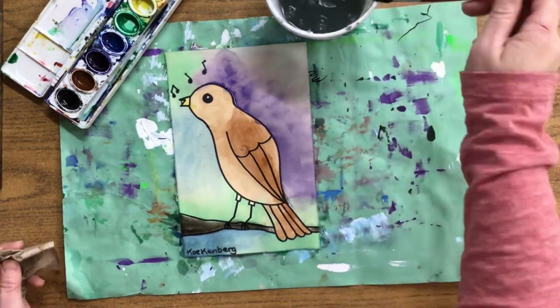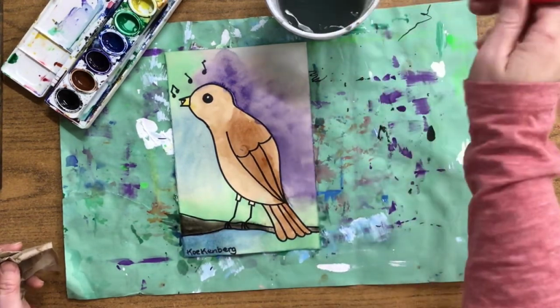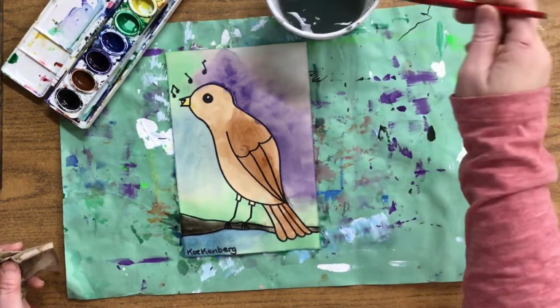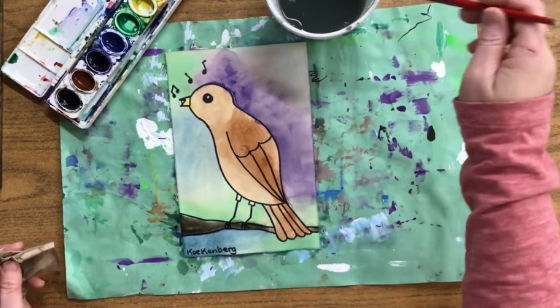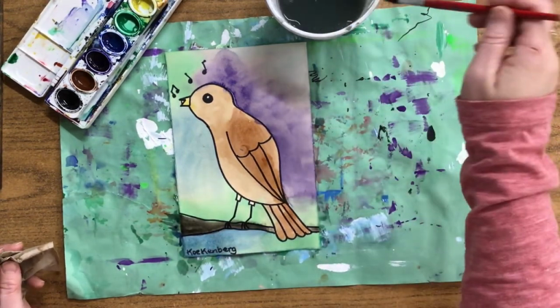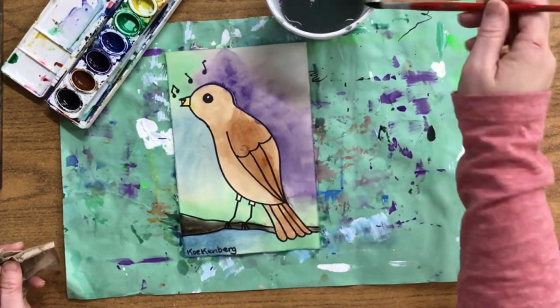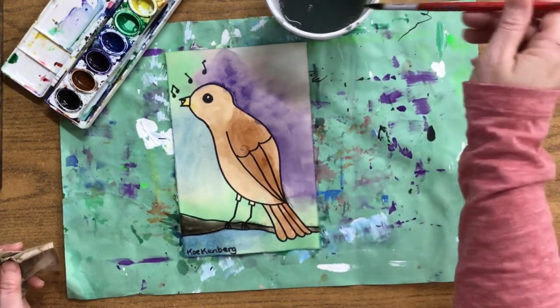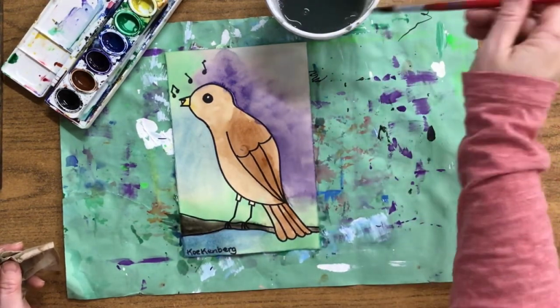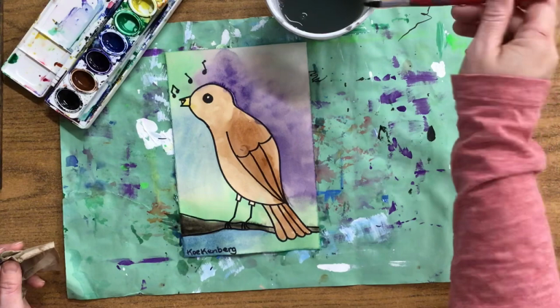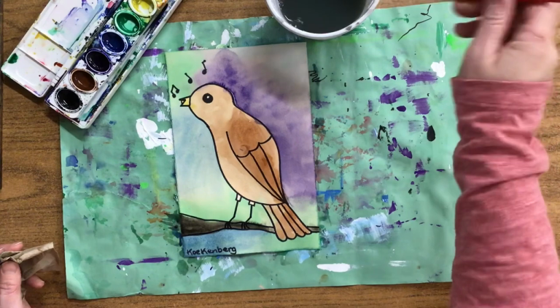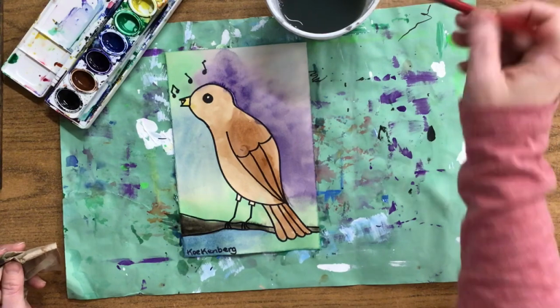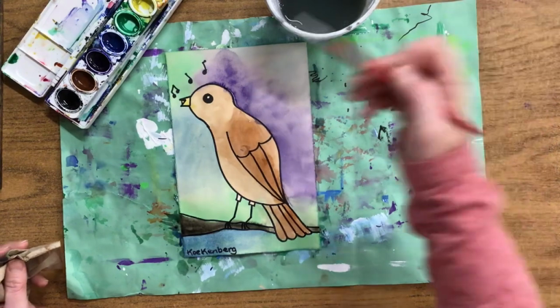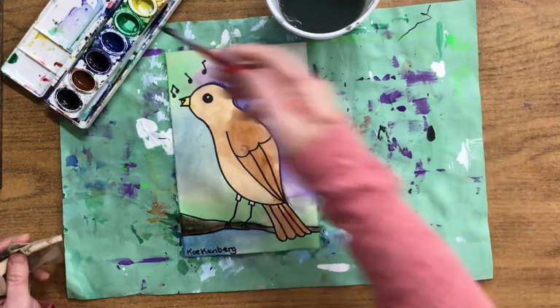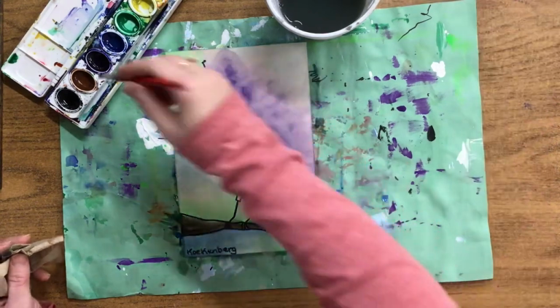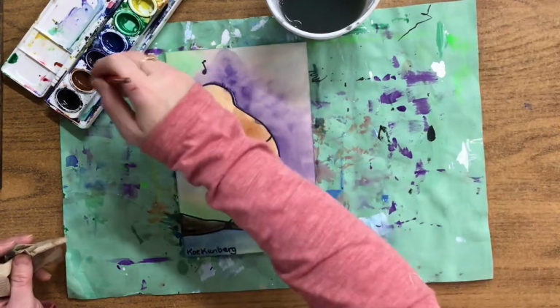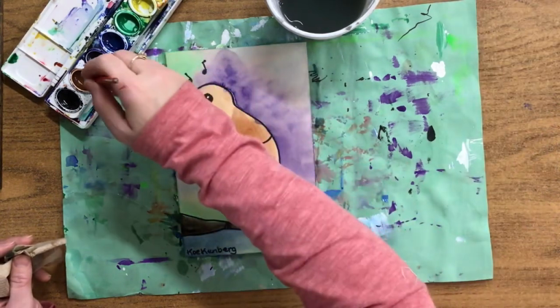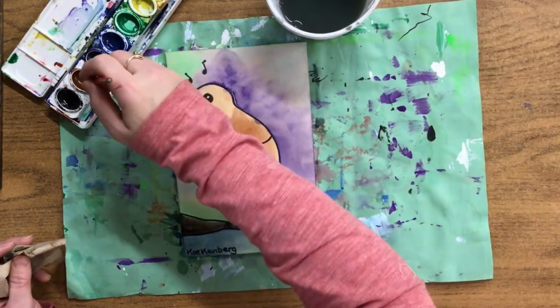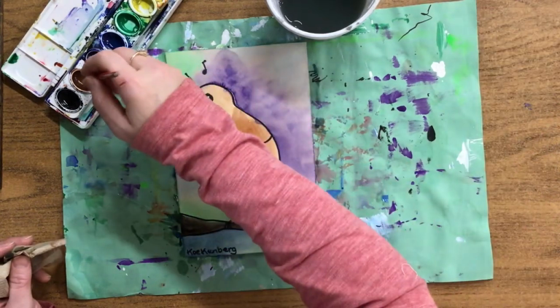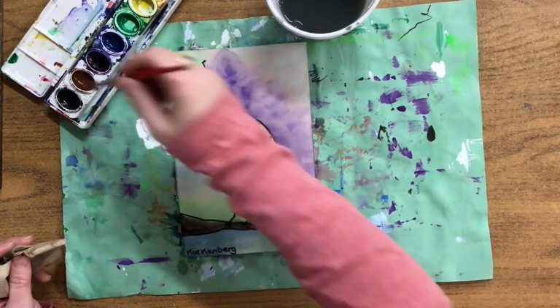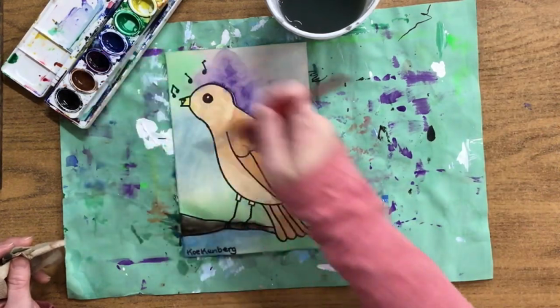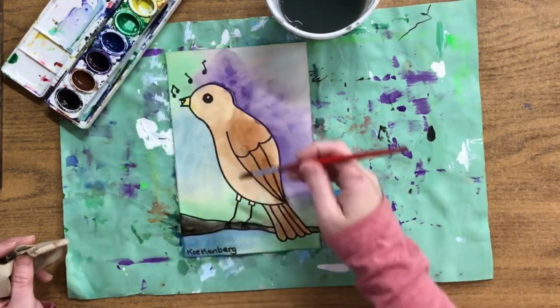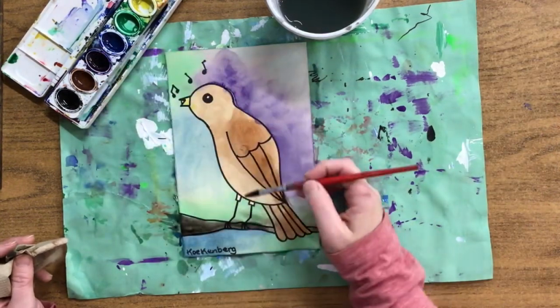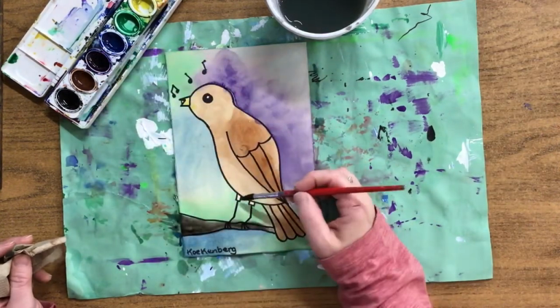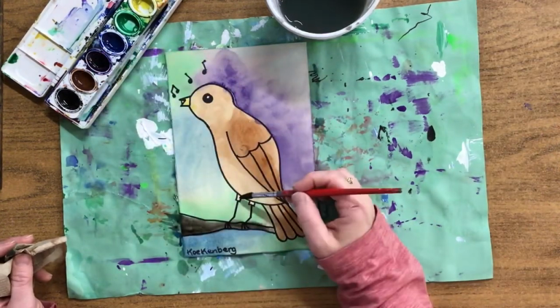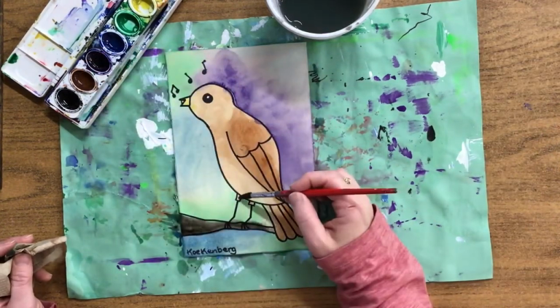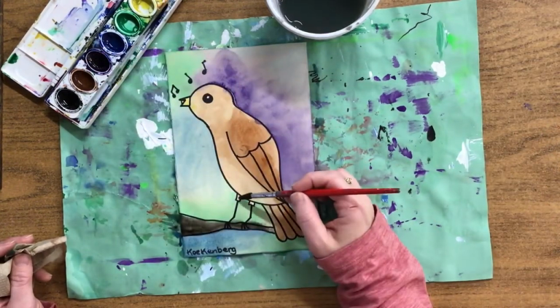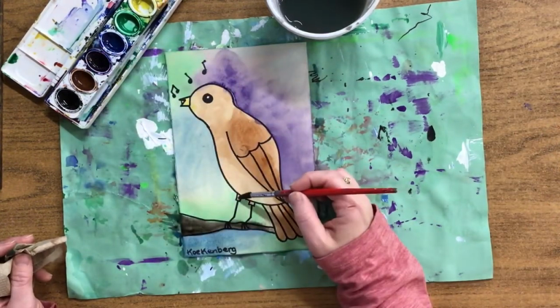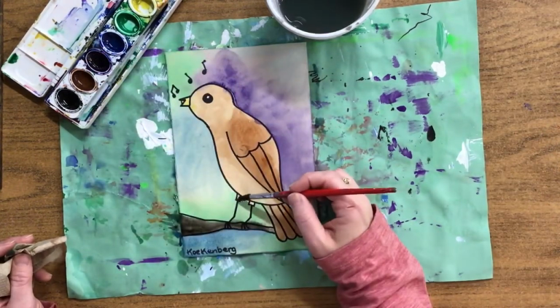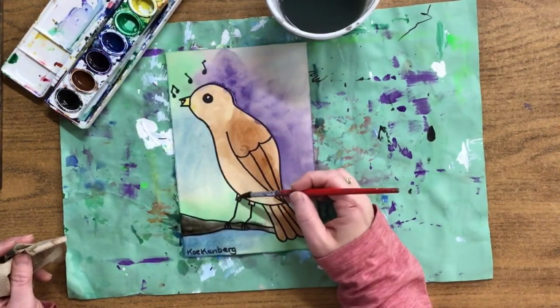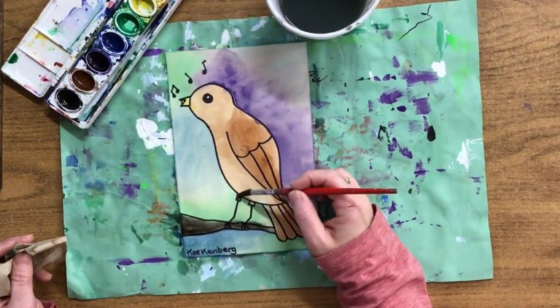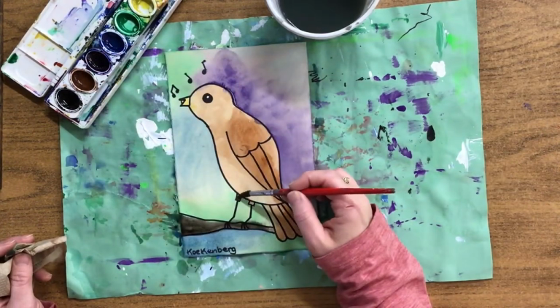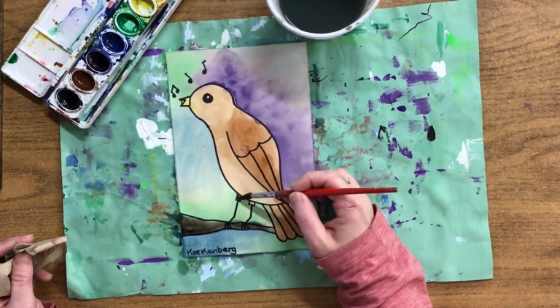I'm looking at my bird — I forgot a spot. His legs. His legs are supposed to be brown too.